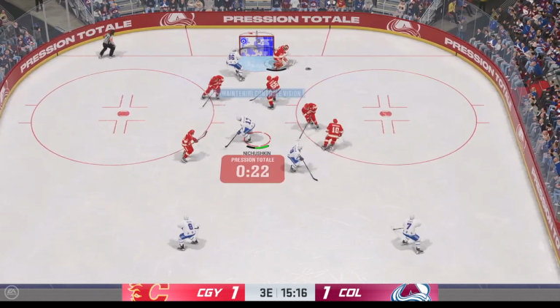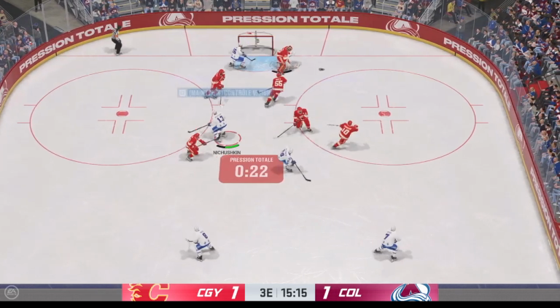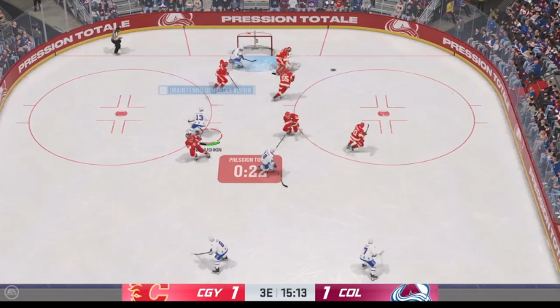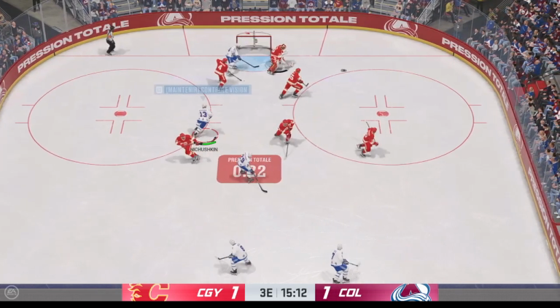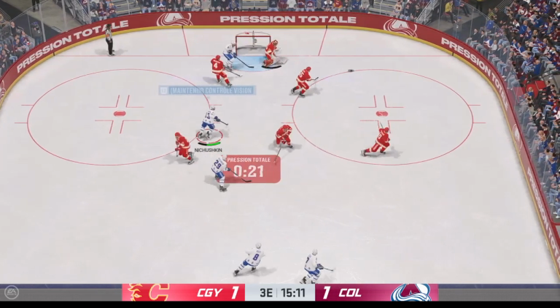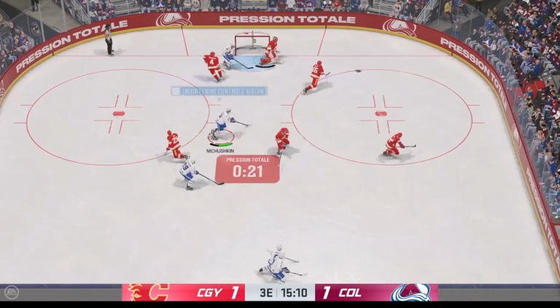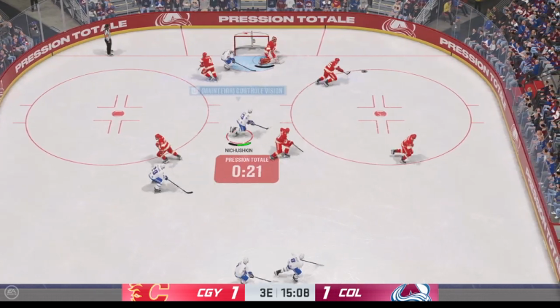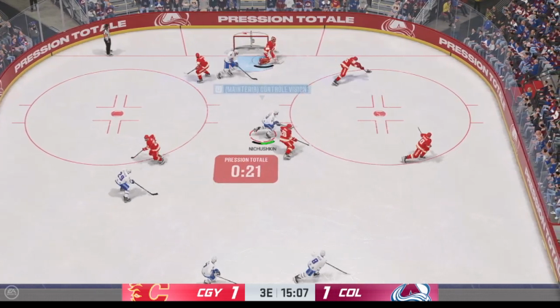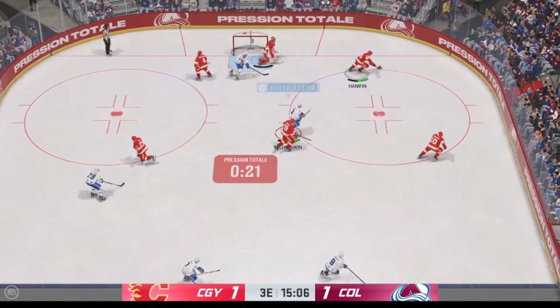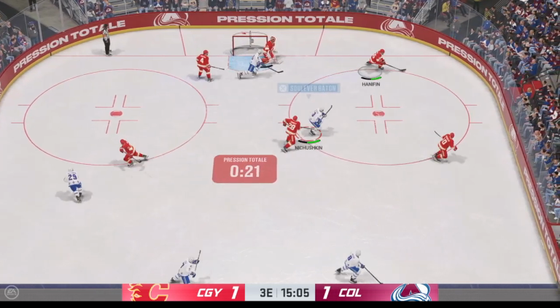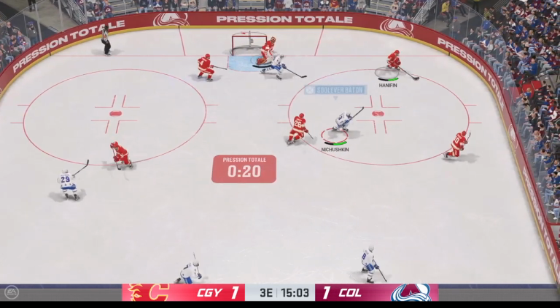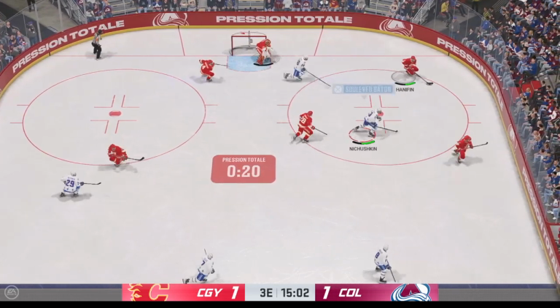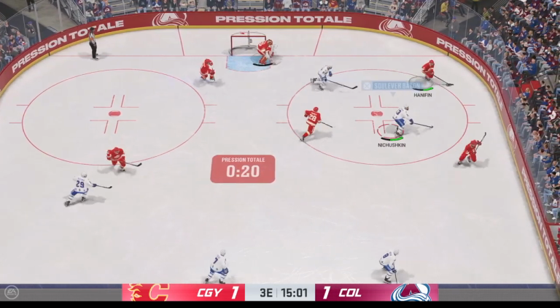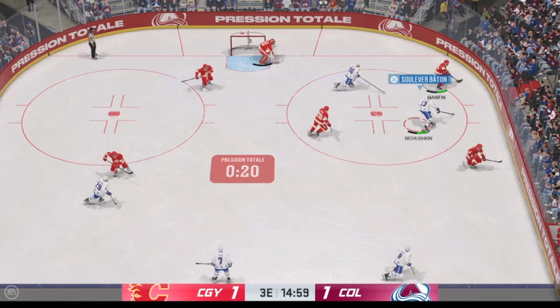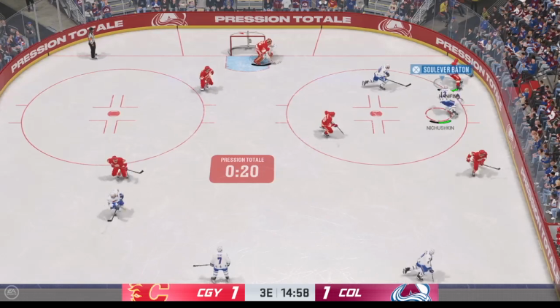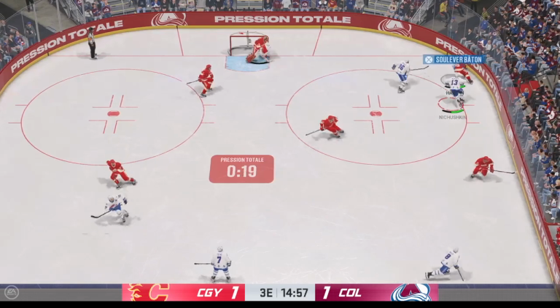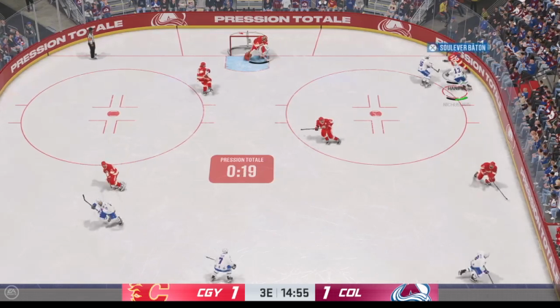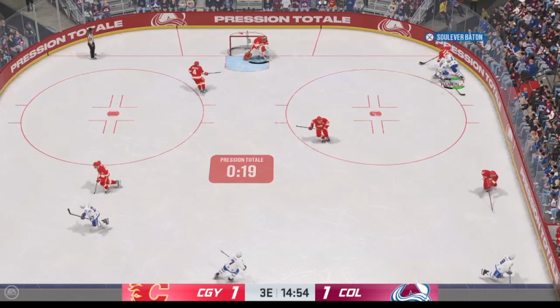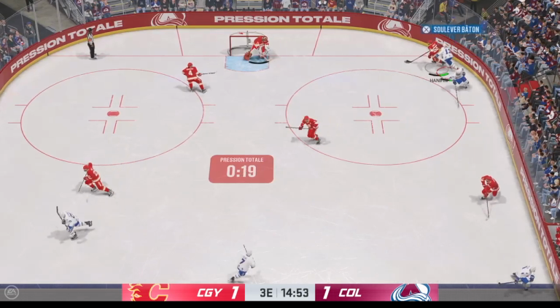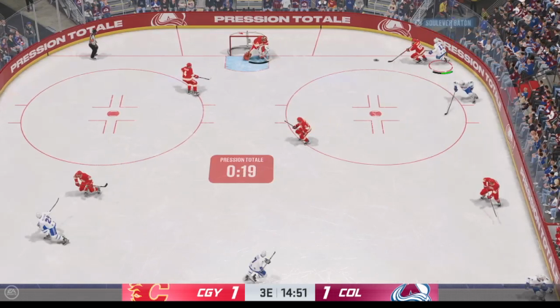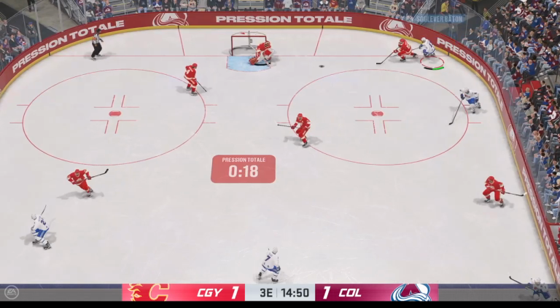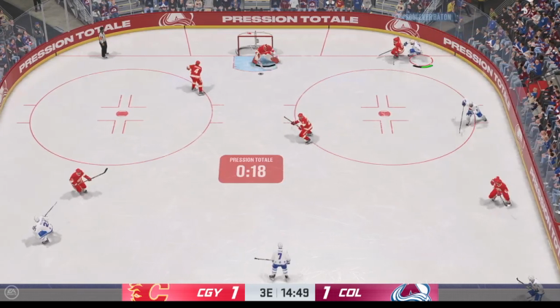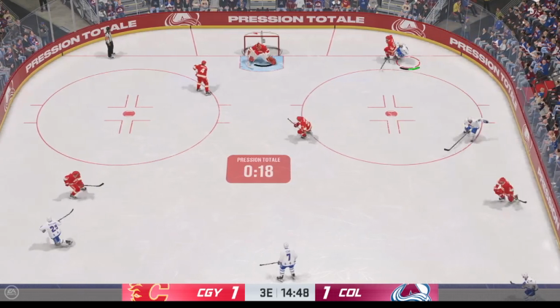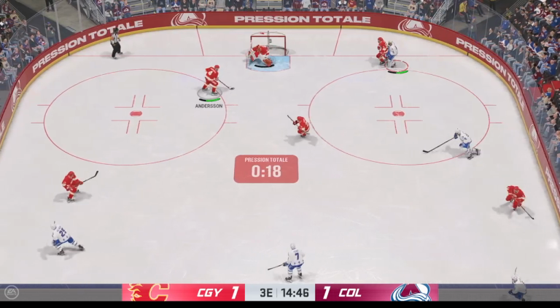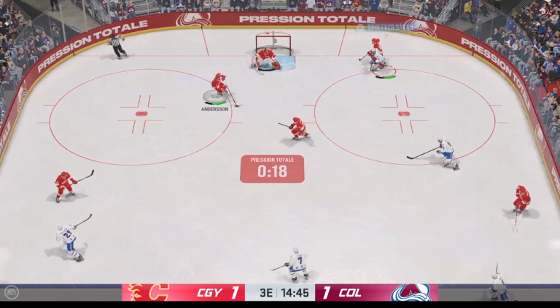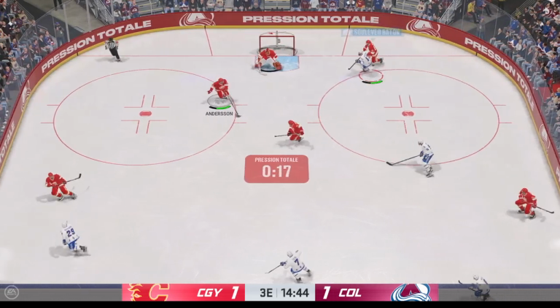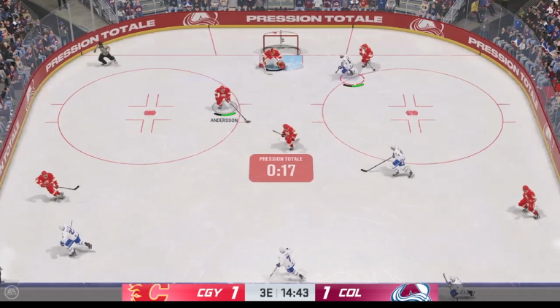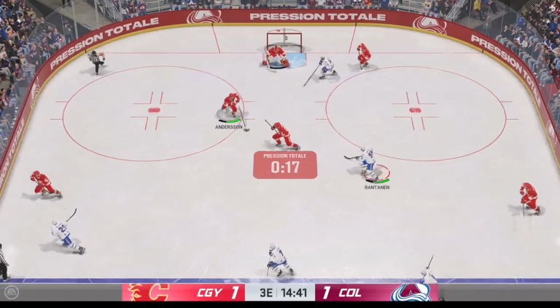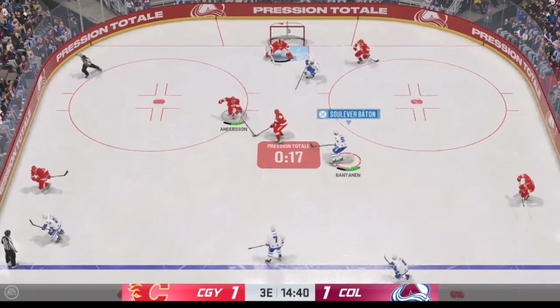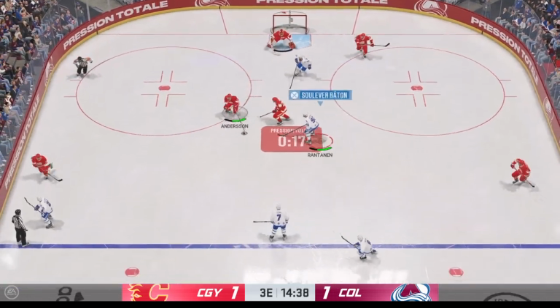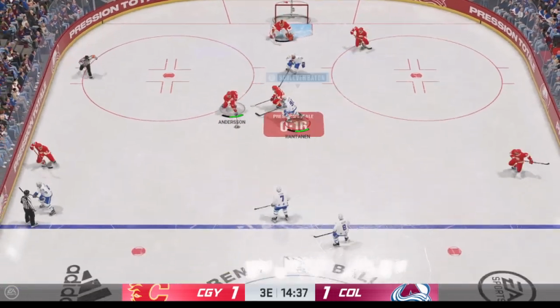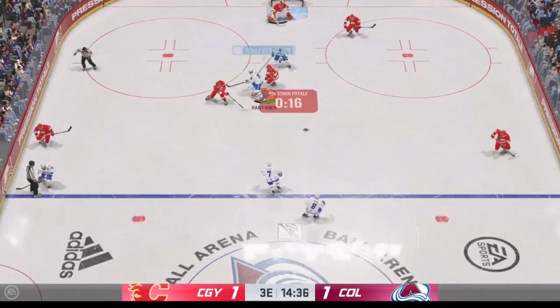What a save as he gets that one too! They are really feeling it now here in the O-Zone!